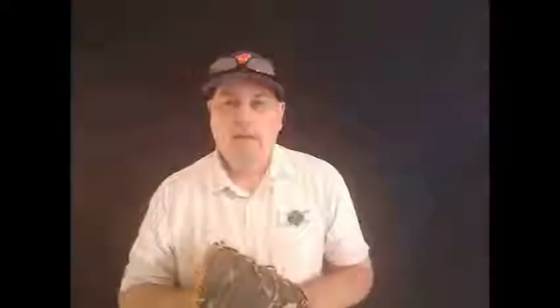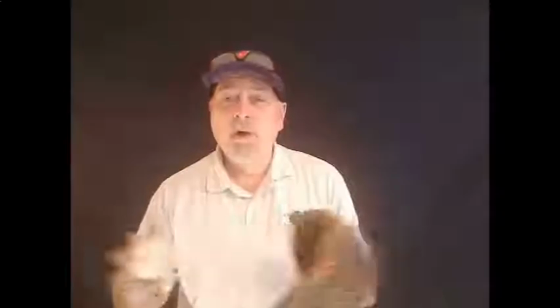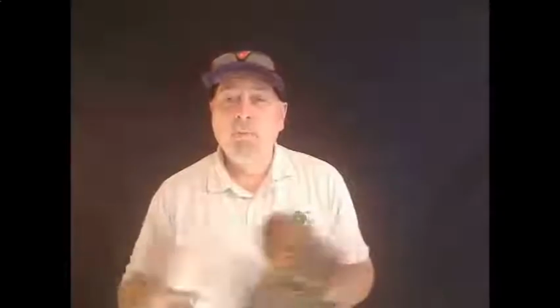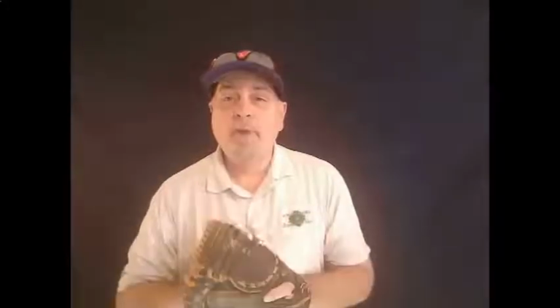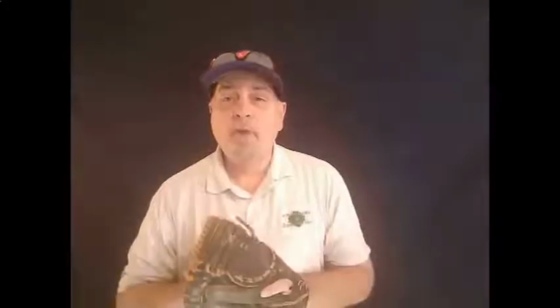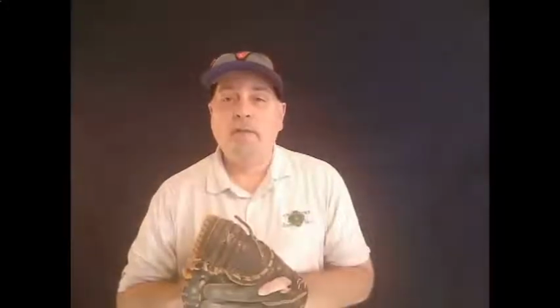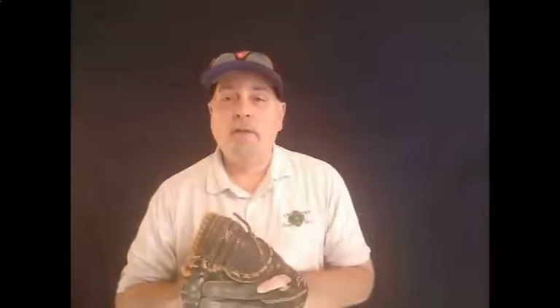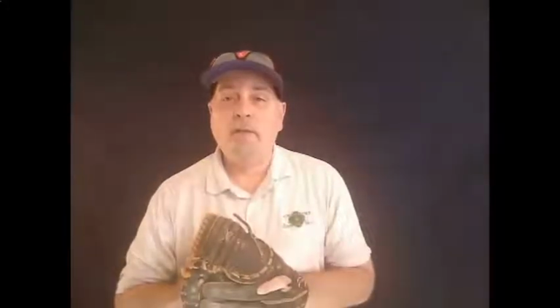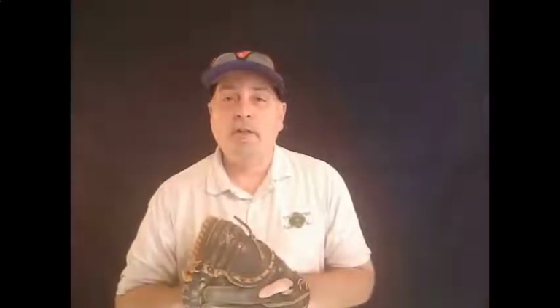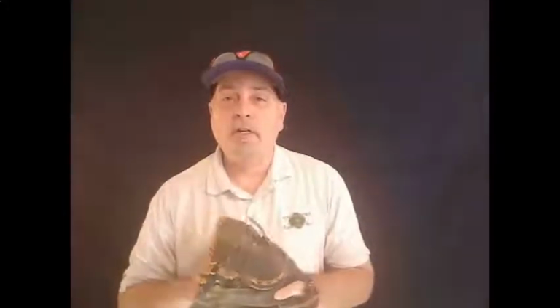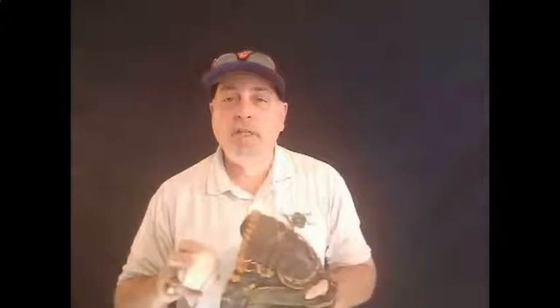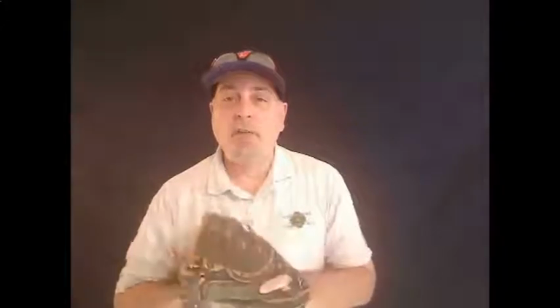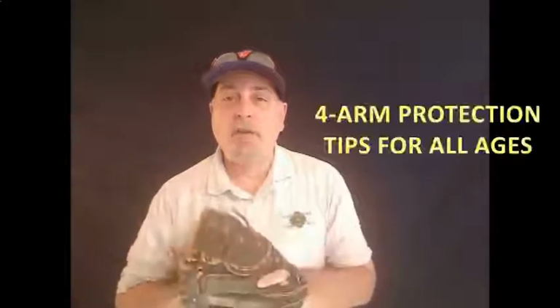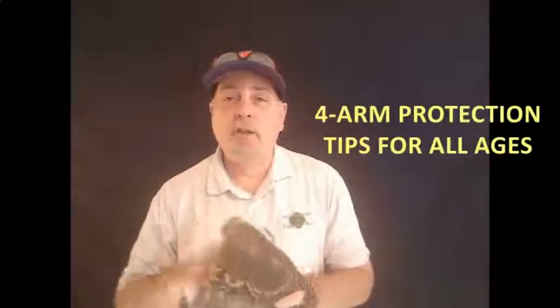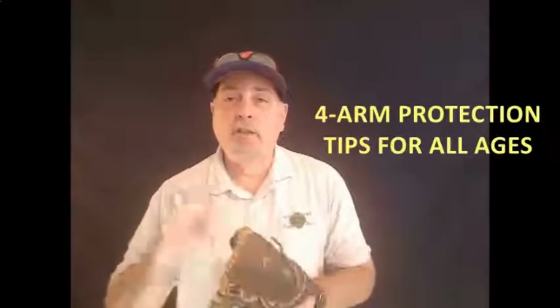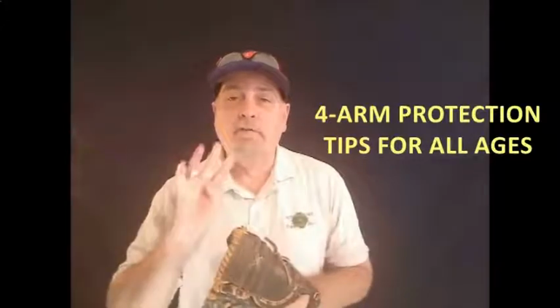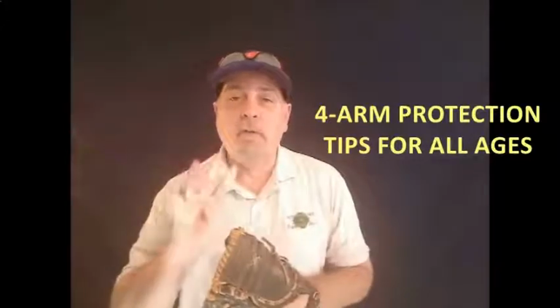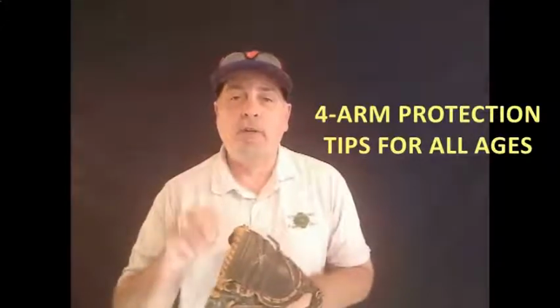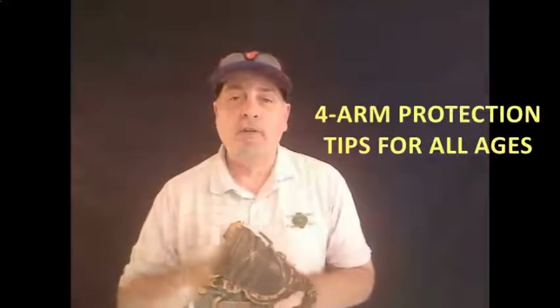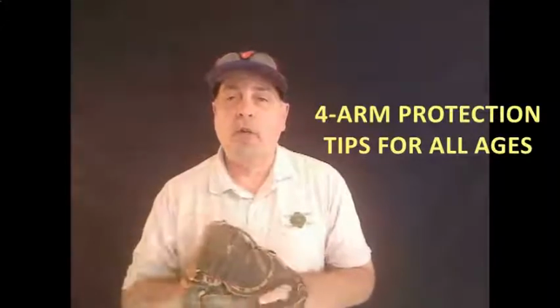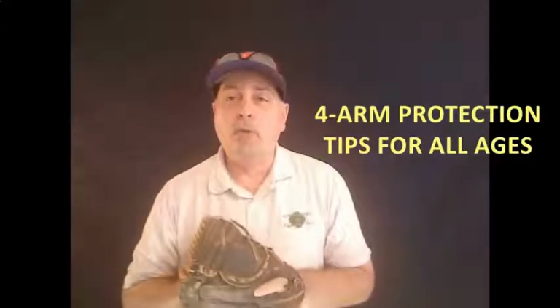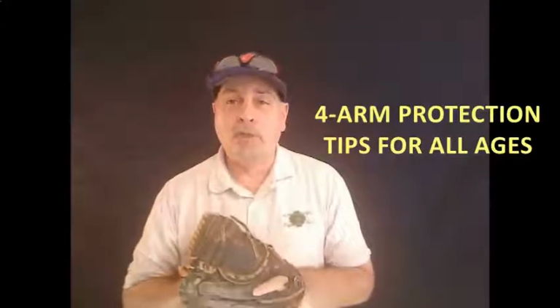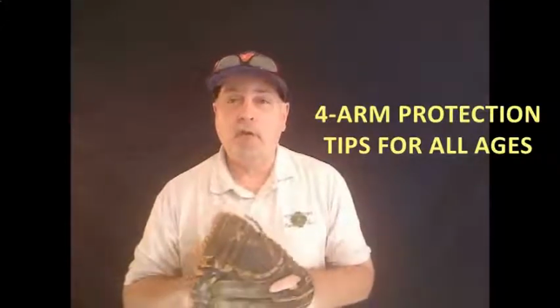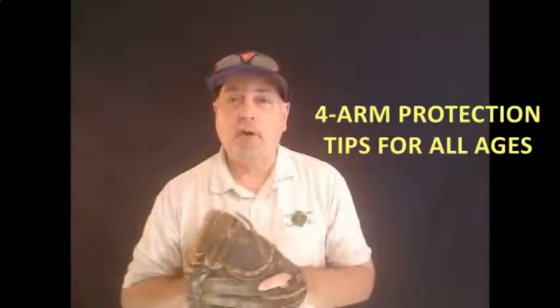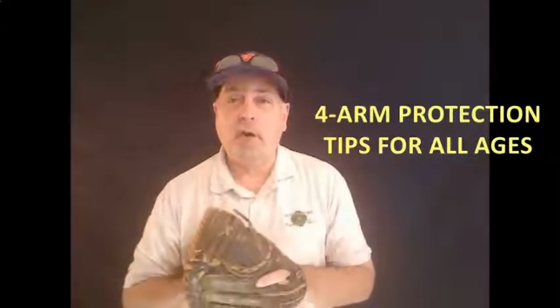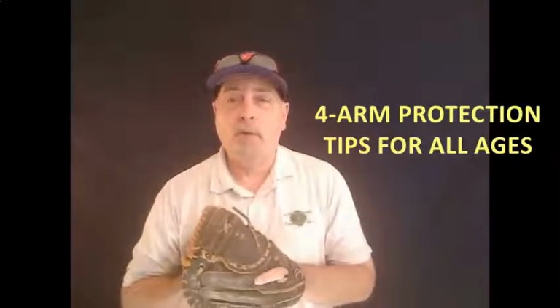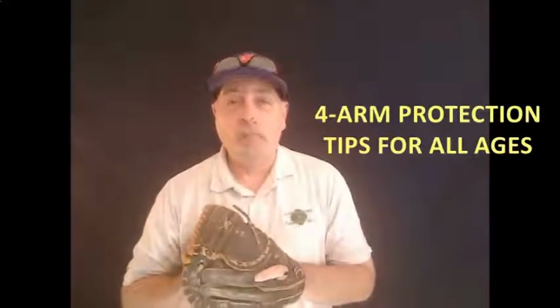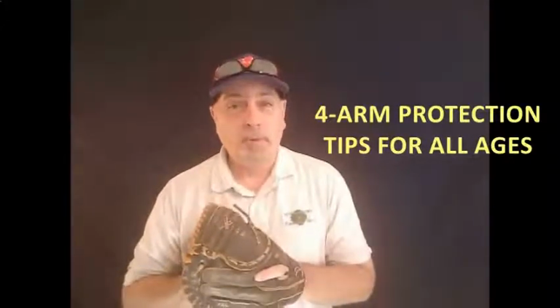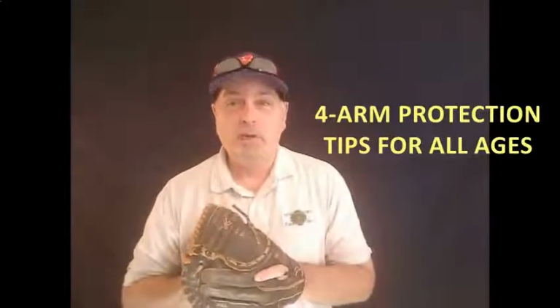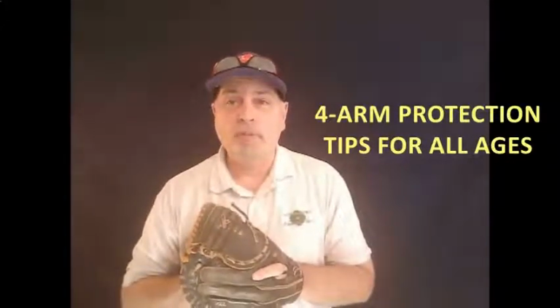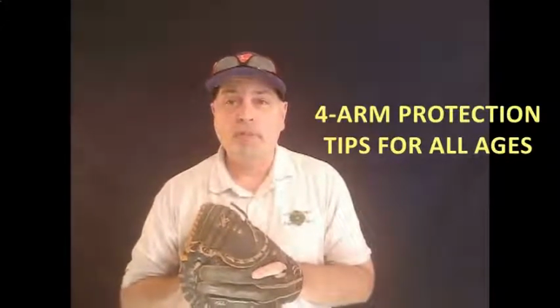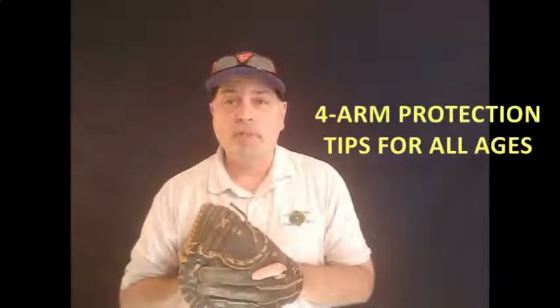Hey, welcome. Thanks, Ron, for the great introduction. Let's jump right into the four things that are going to help you protect your arm — your player's arm — this season.